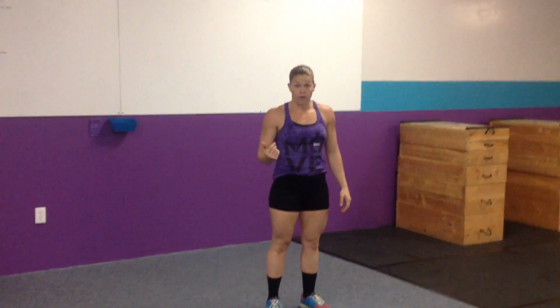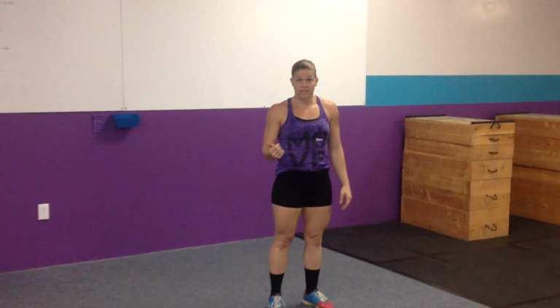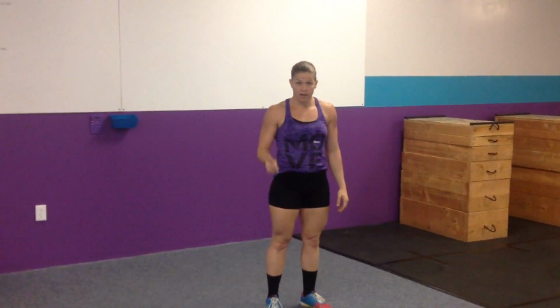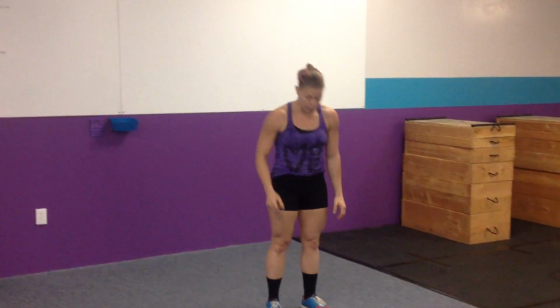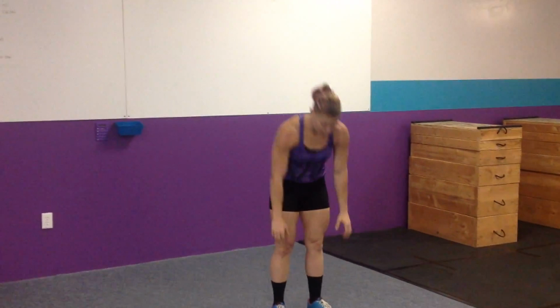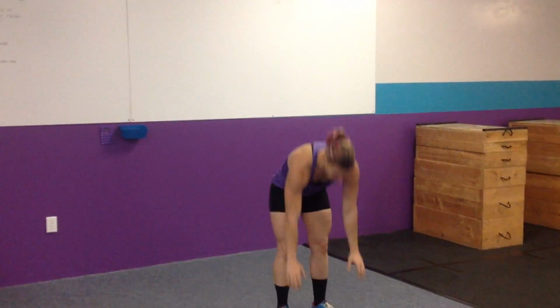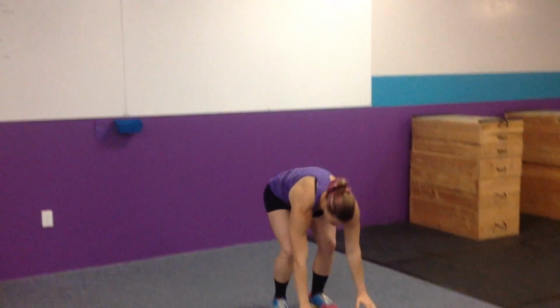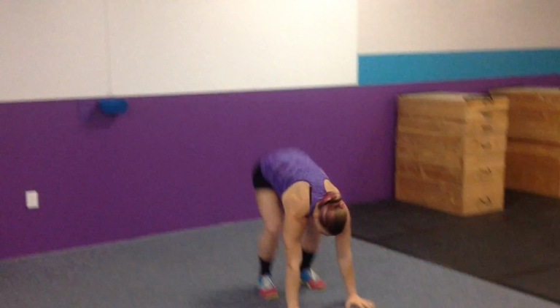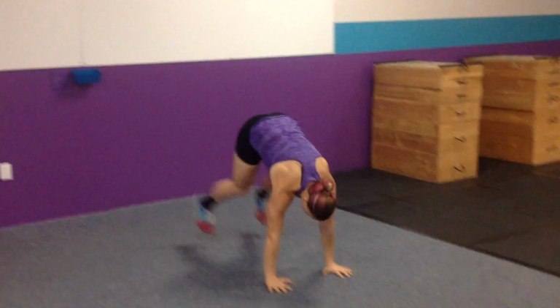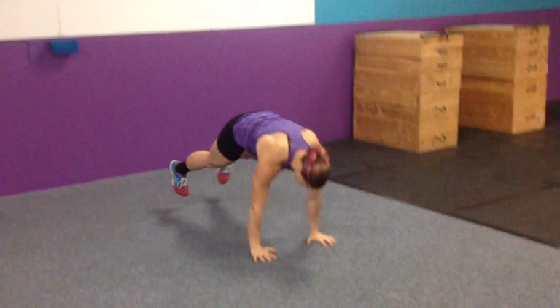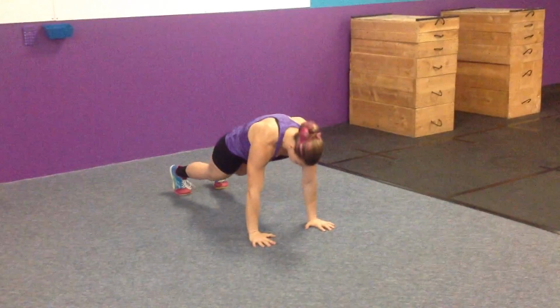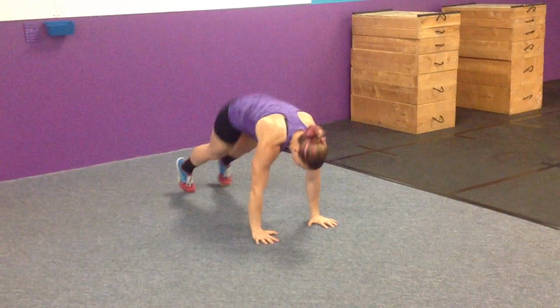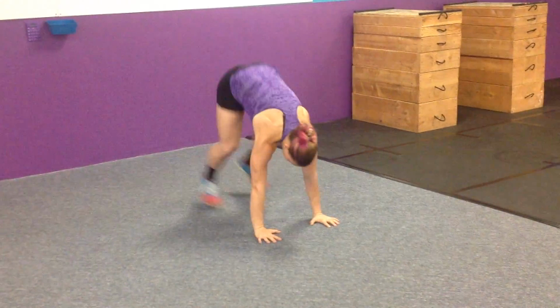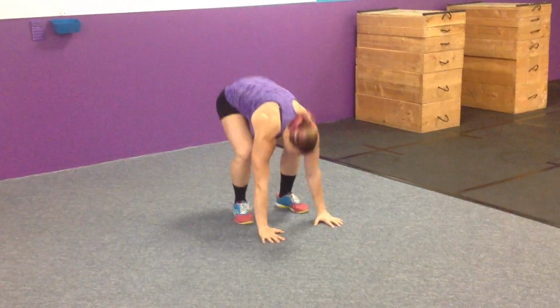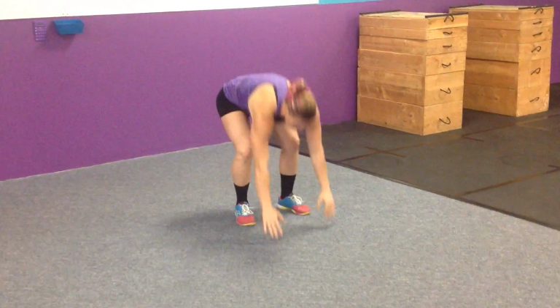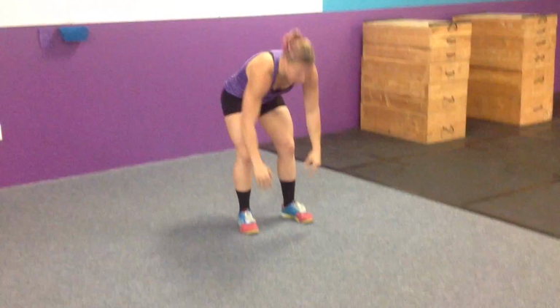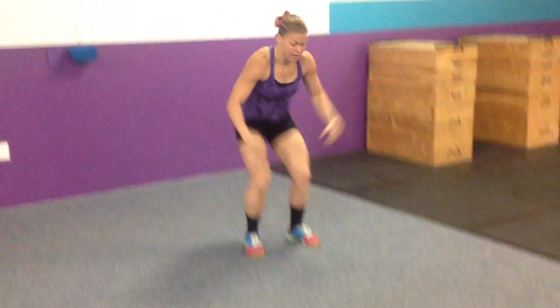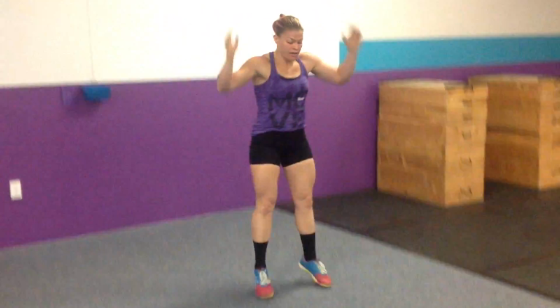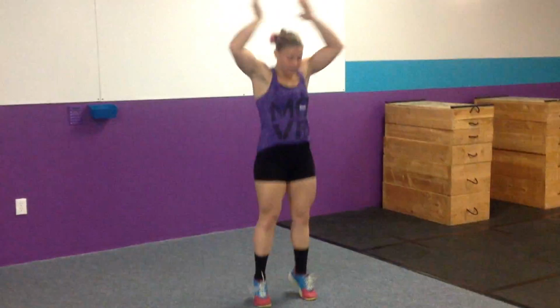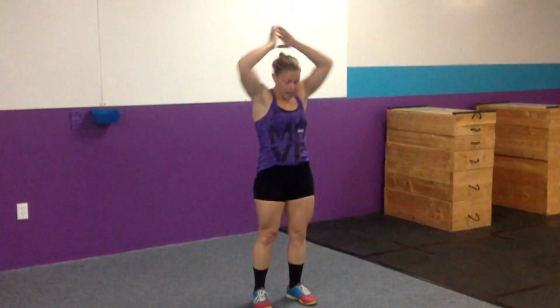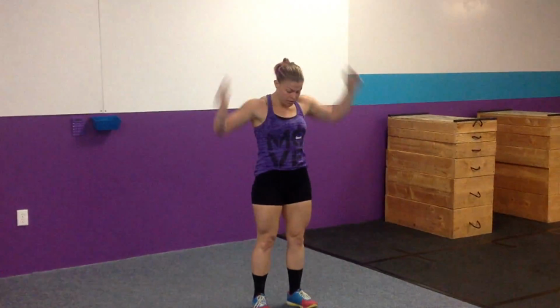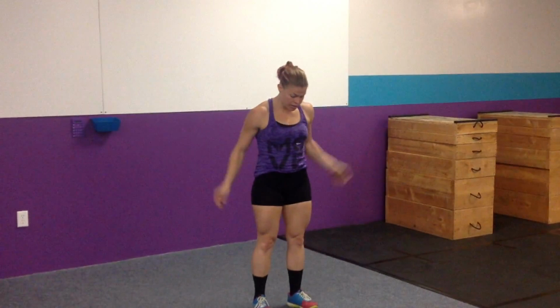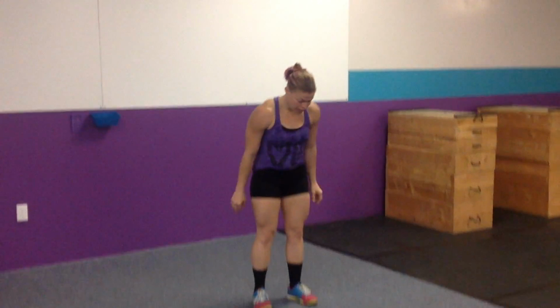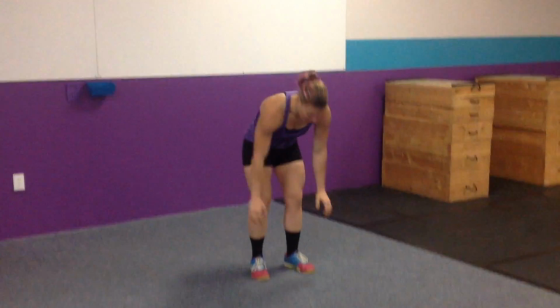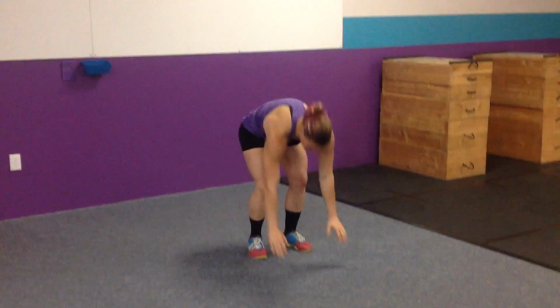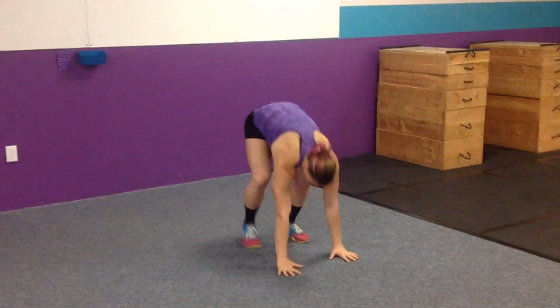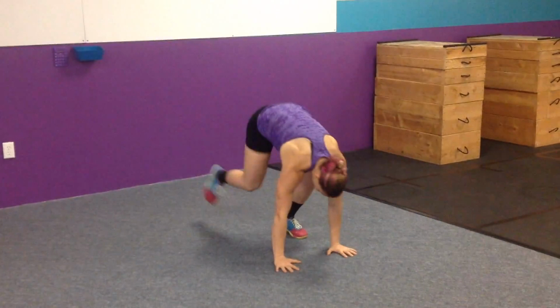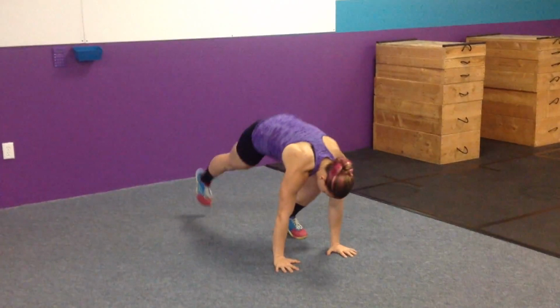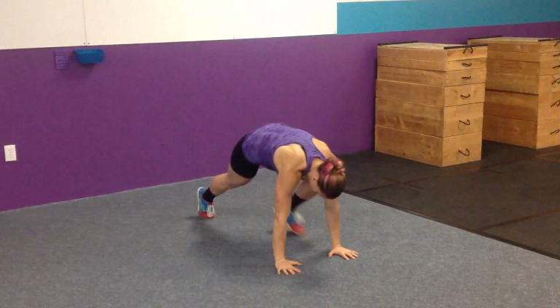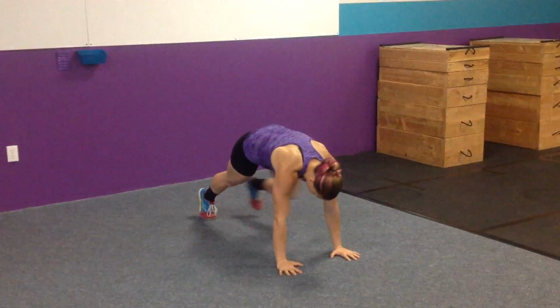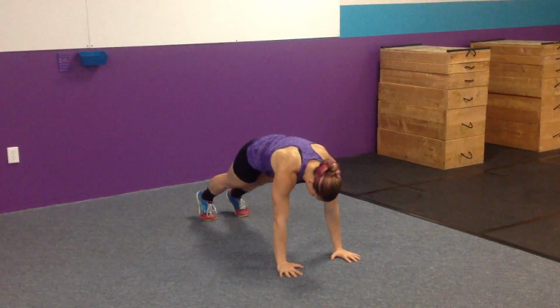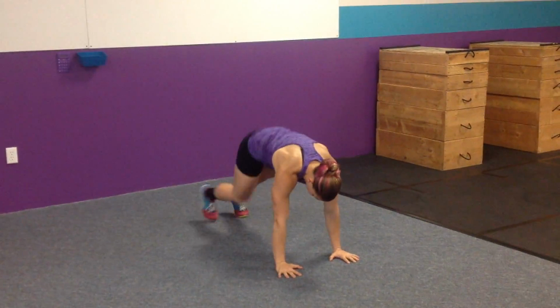If you want to scale a burpee, we're just going to jump back, clap, or step back and stand.